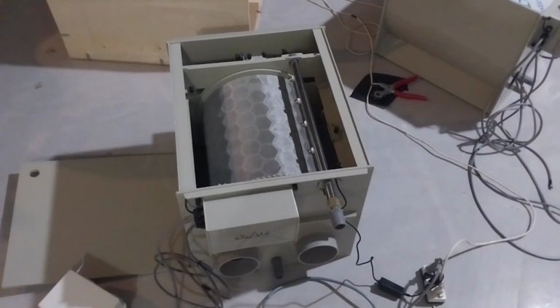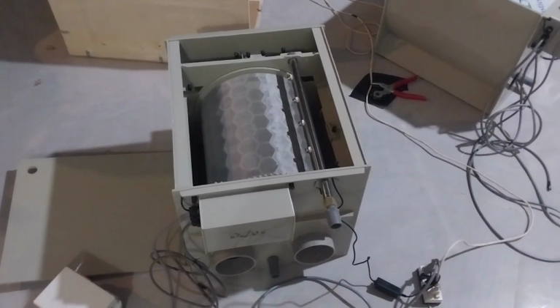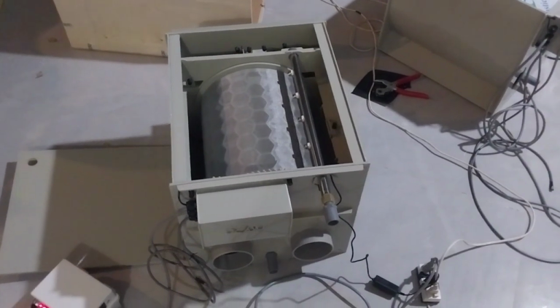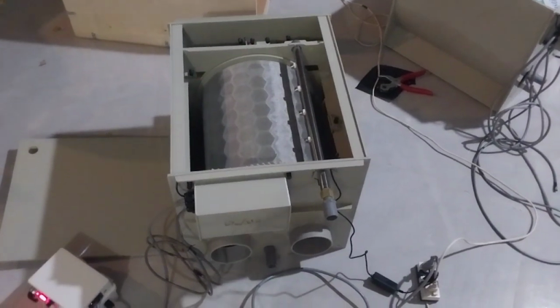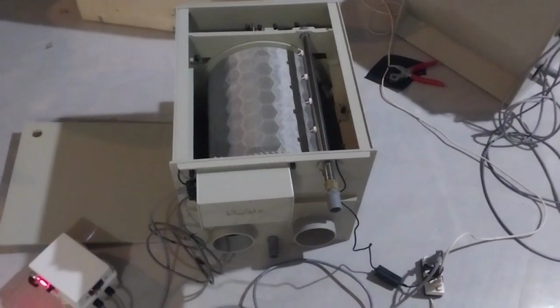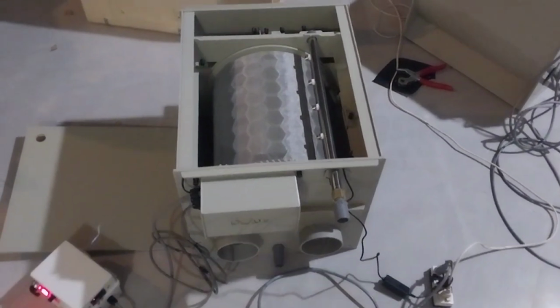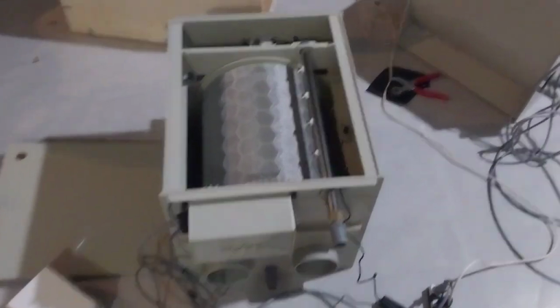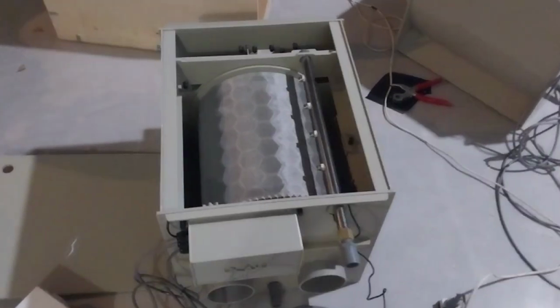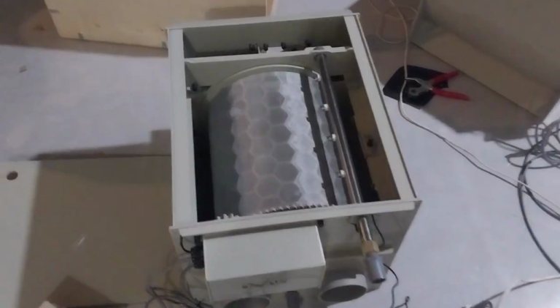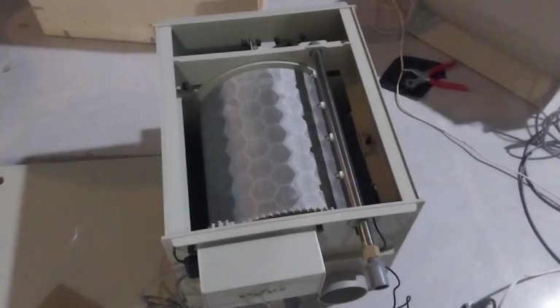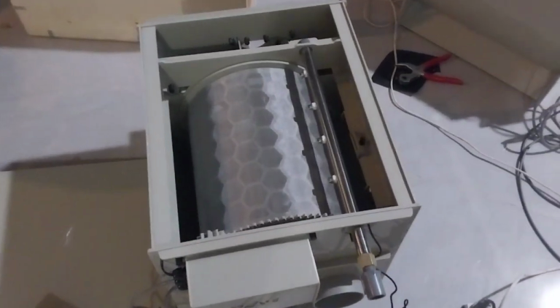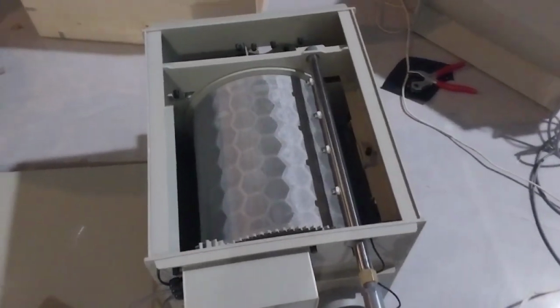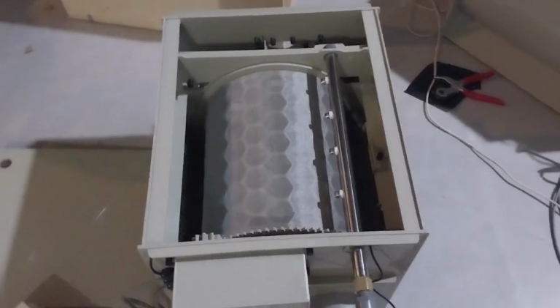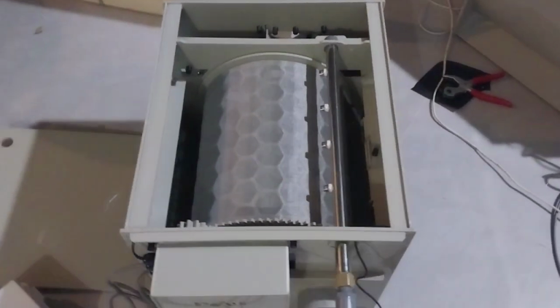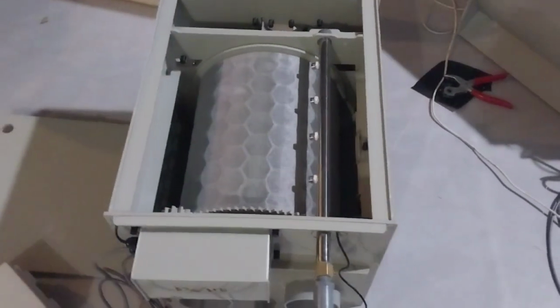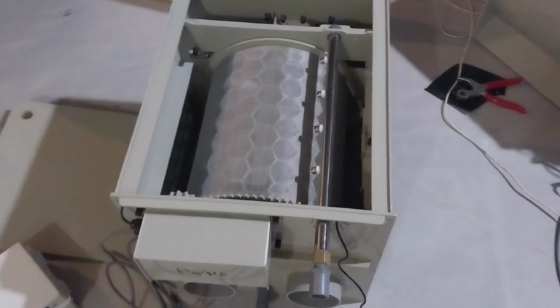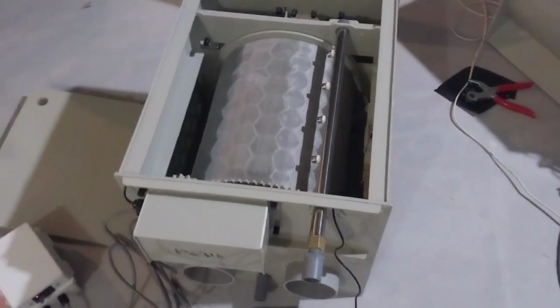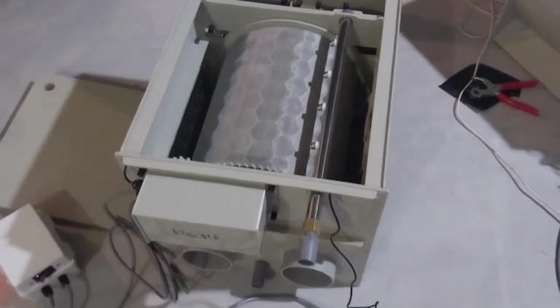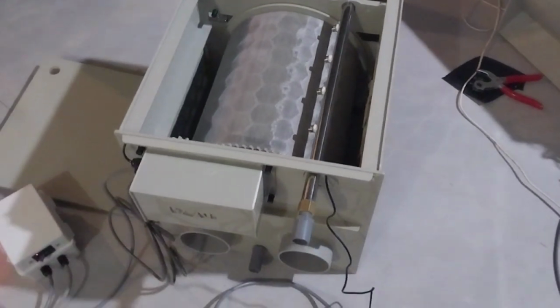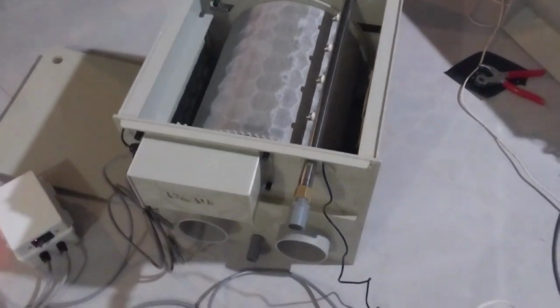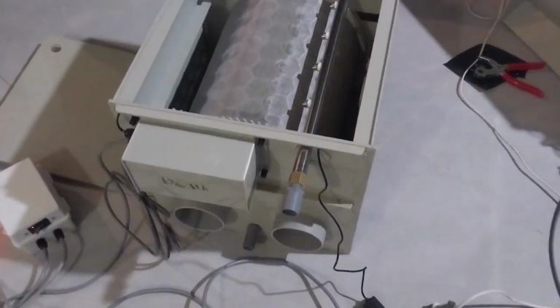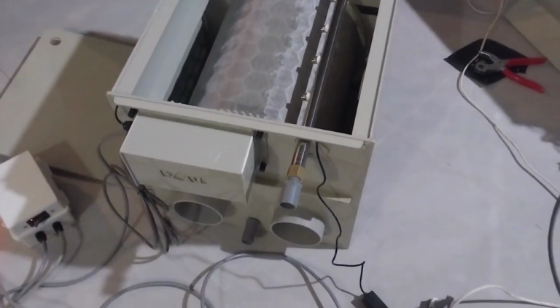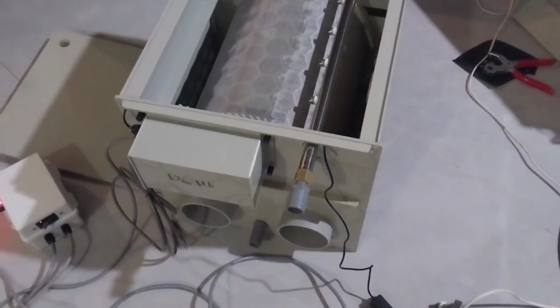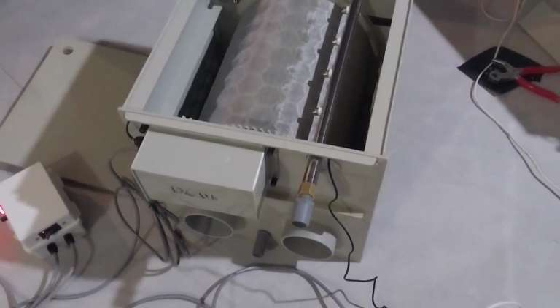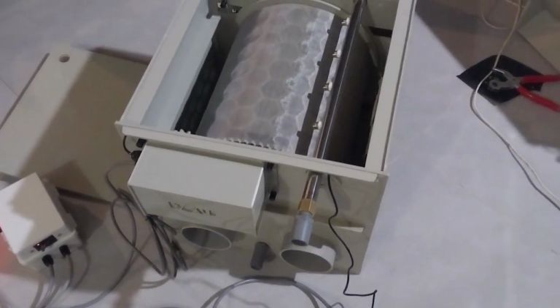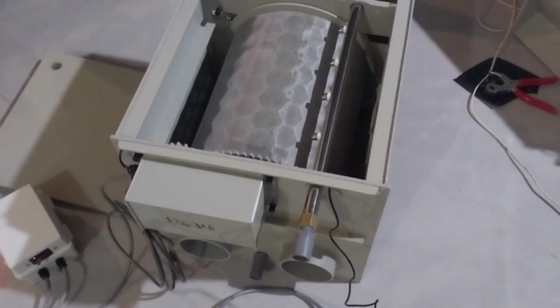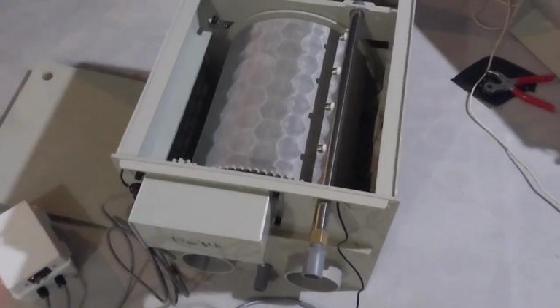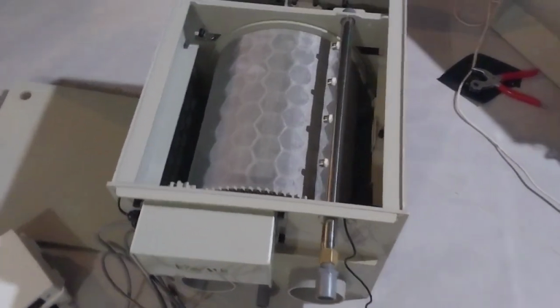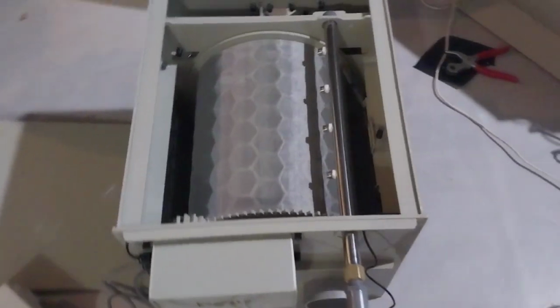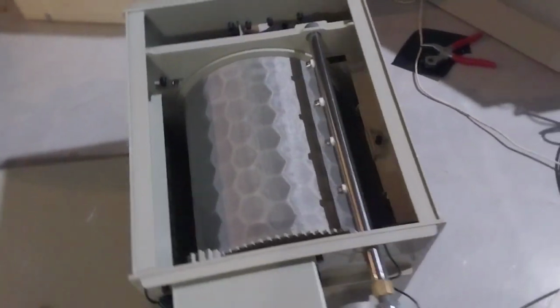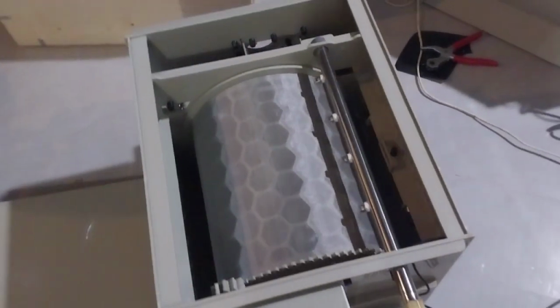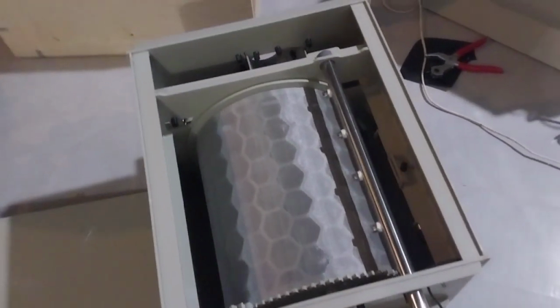Hello everybody! This is a new filter, drum filter 35mm for 1 hour.